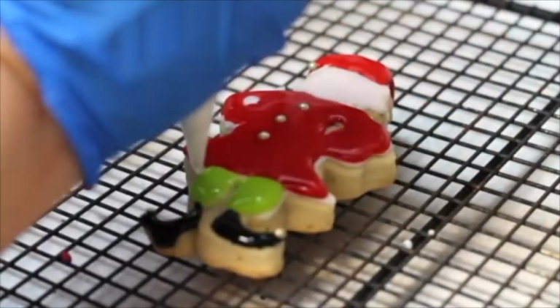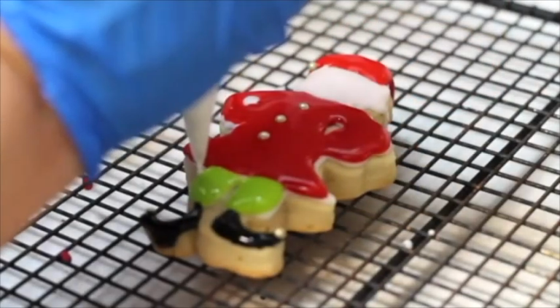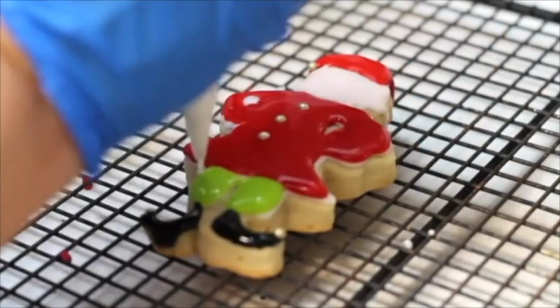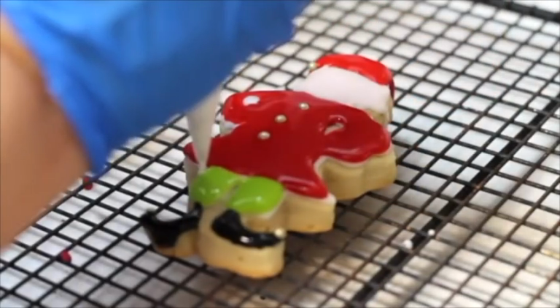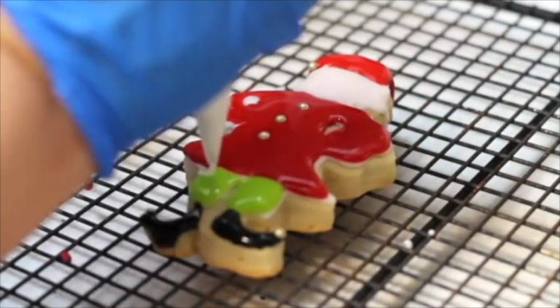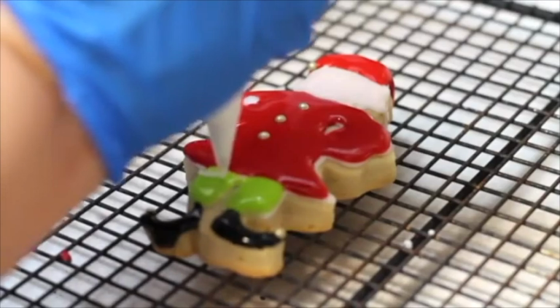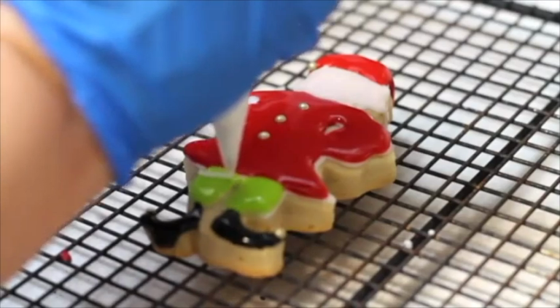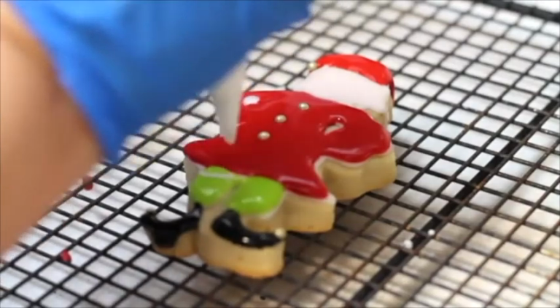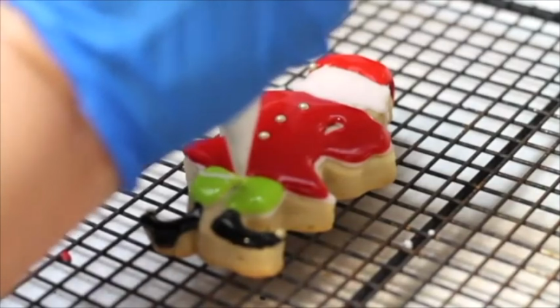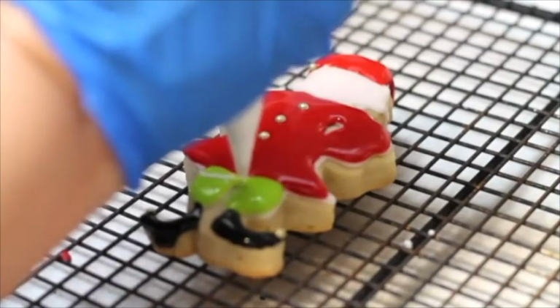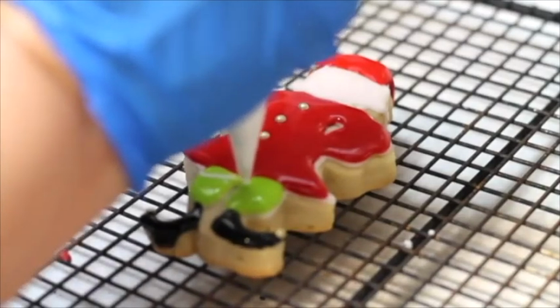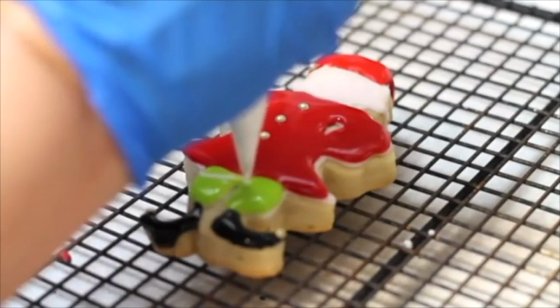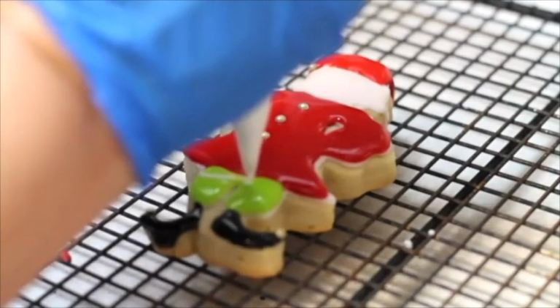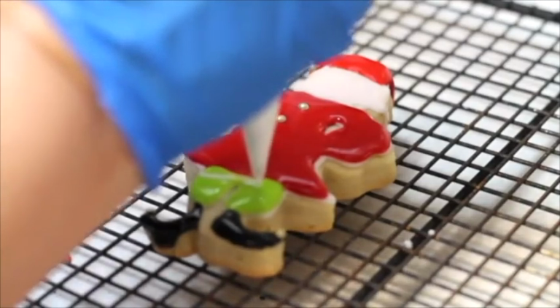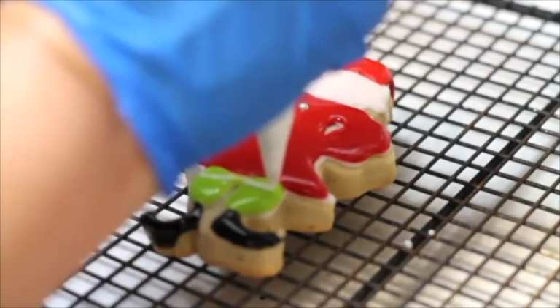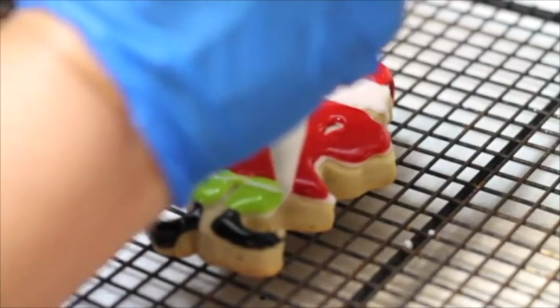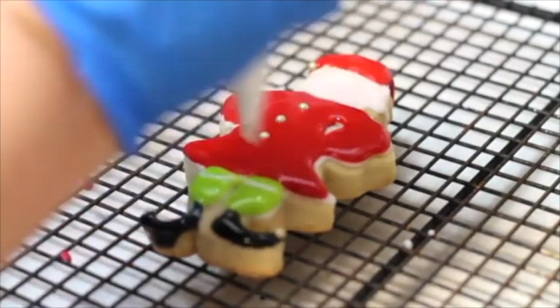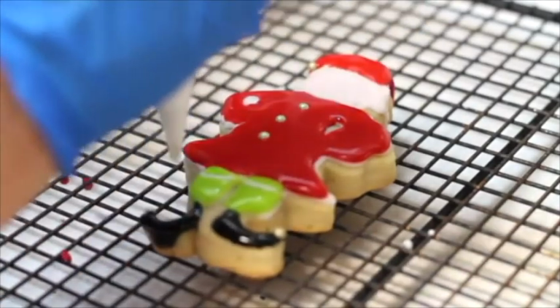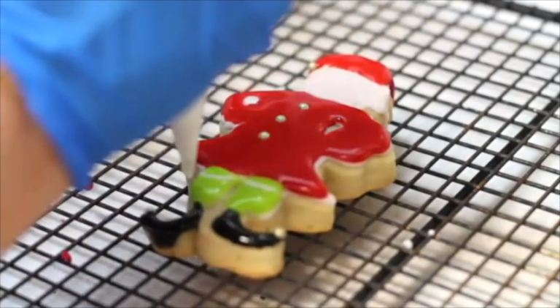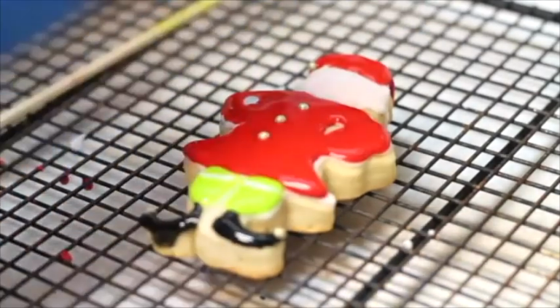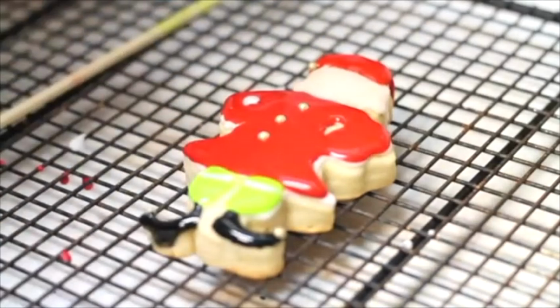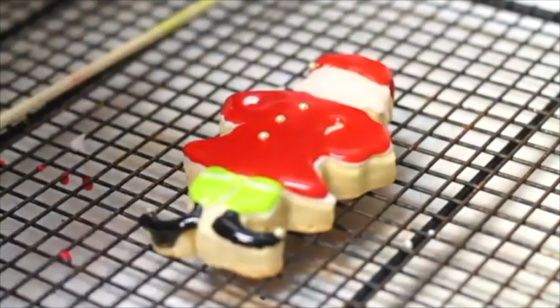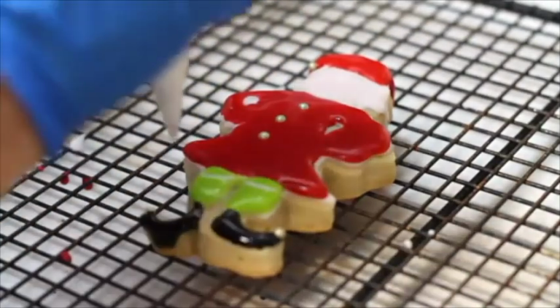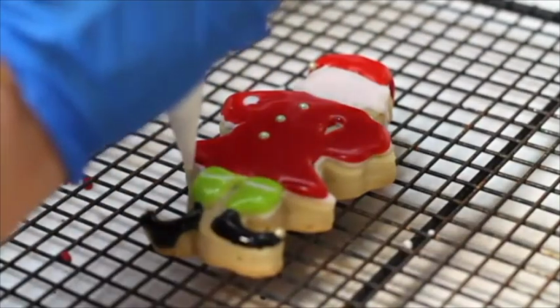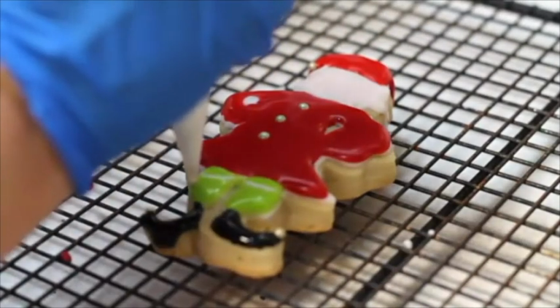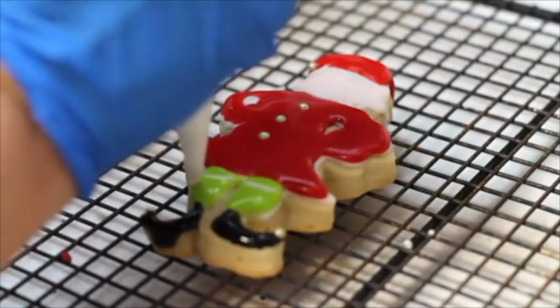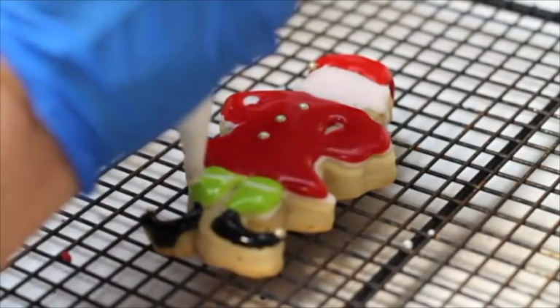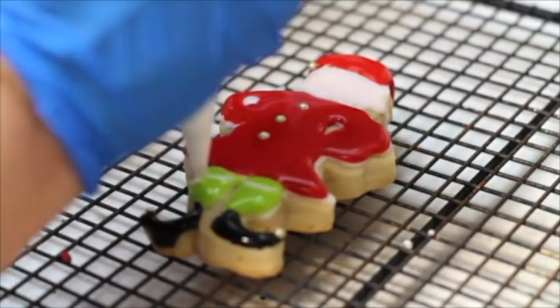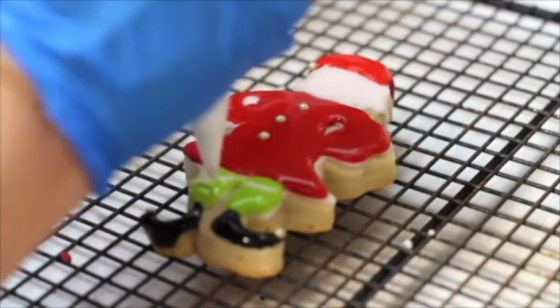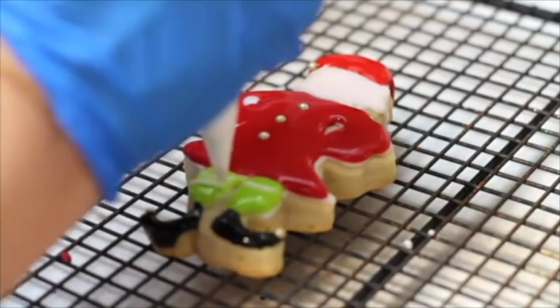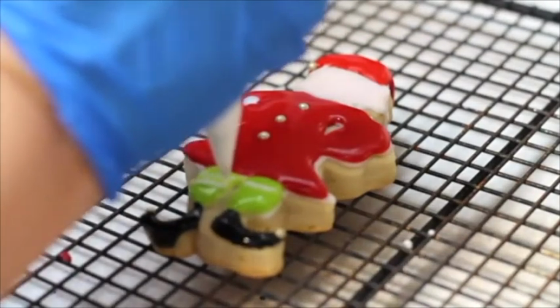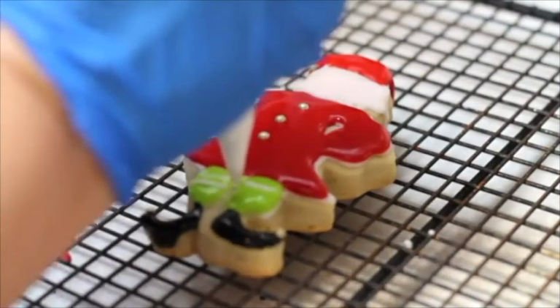Using the same icing that I used to outline the cookie, I am going to make some stripes on the pants.